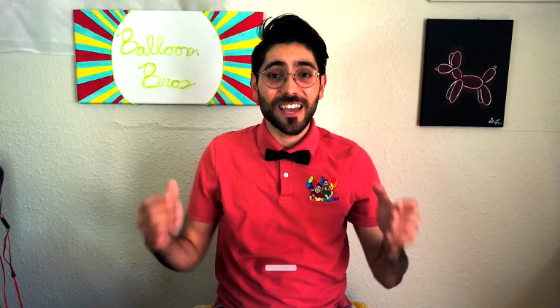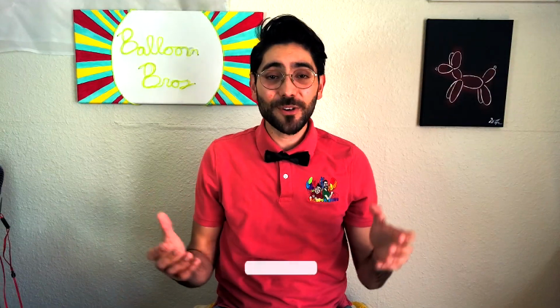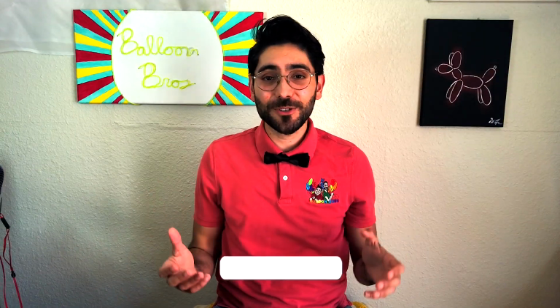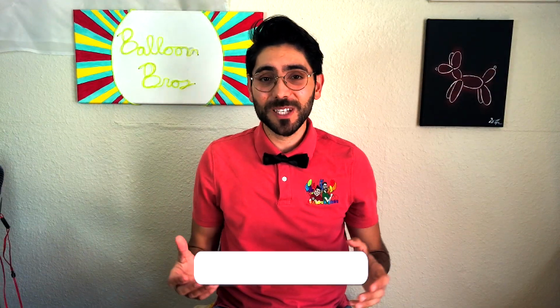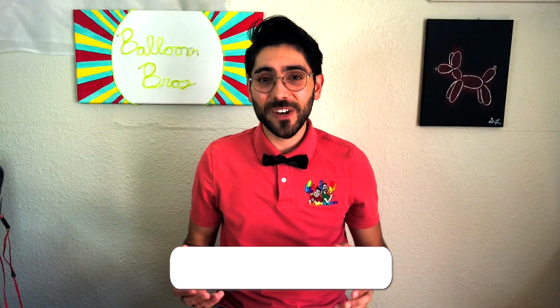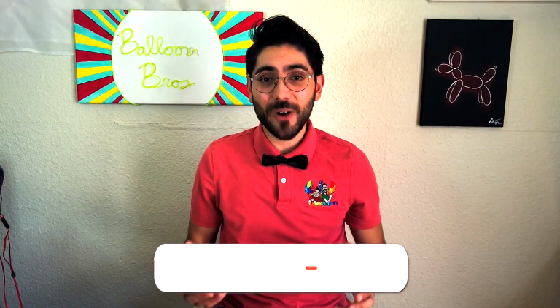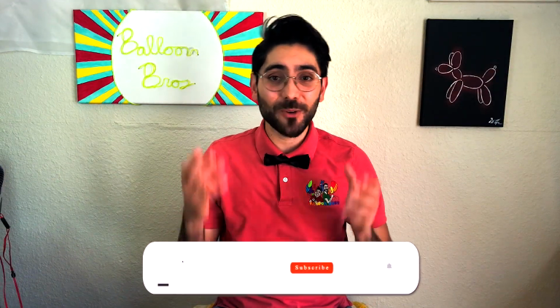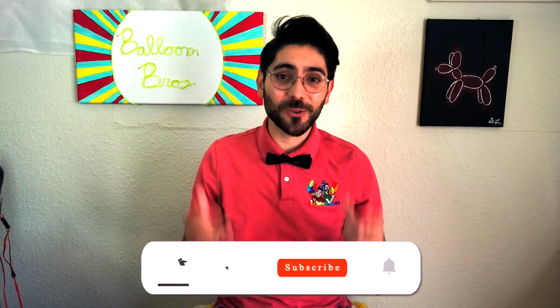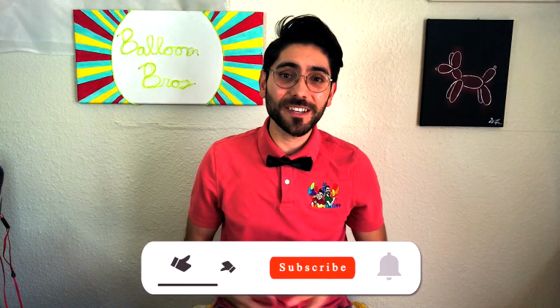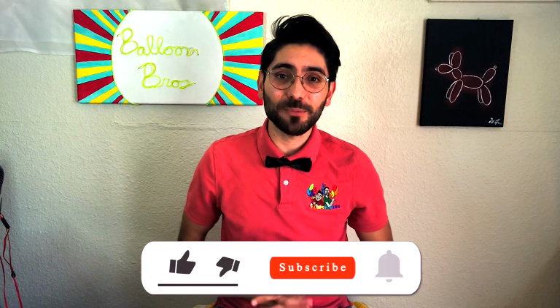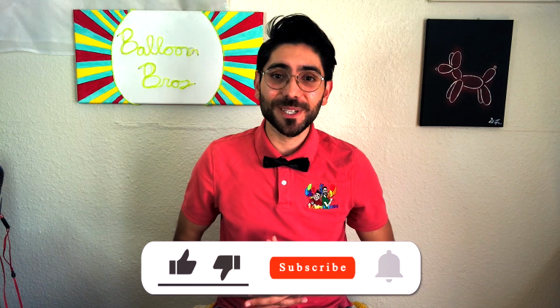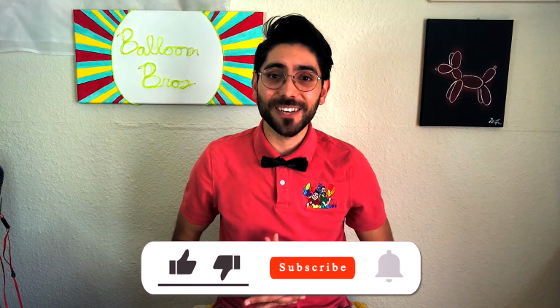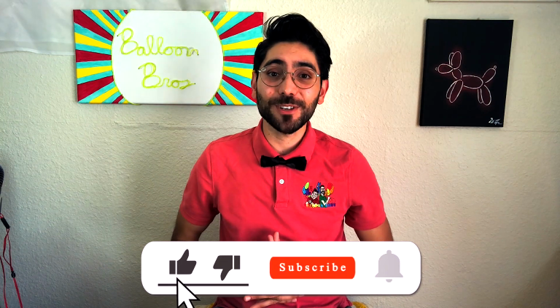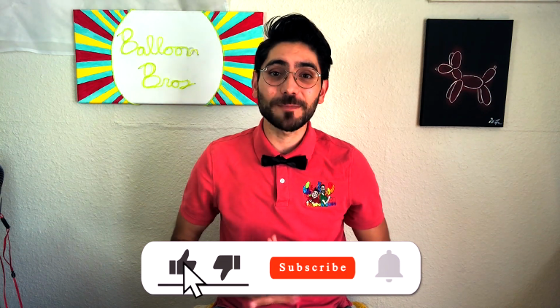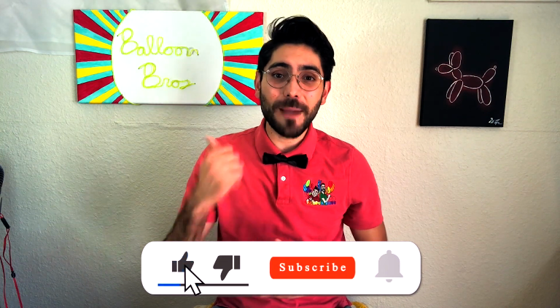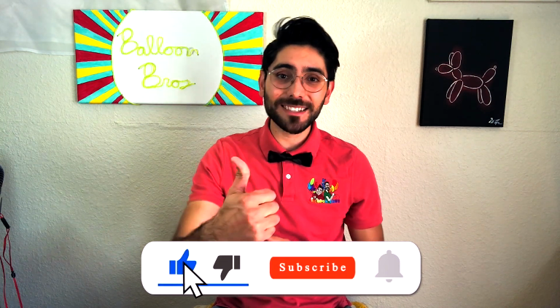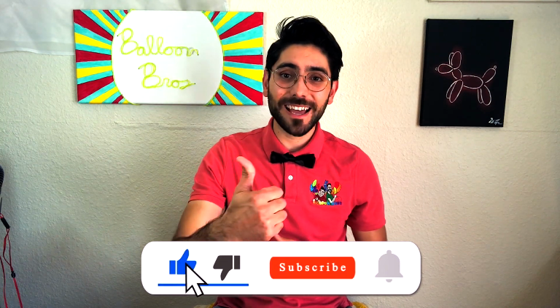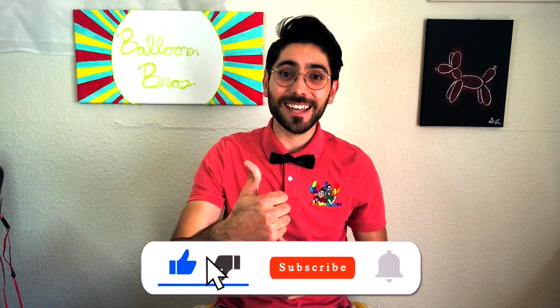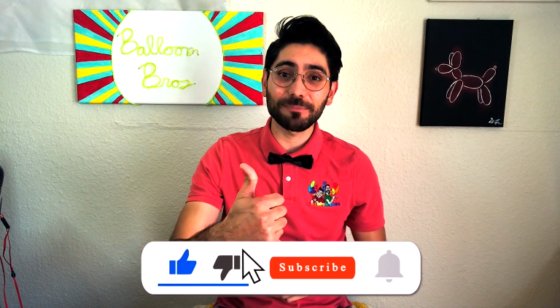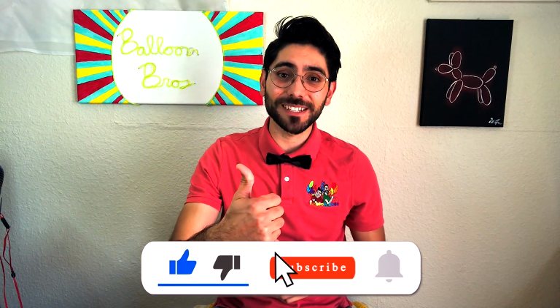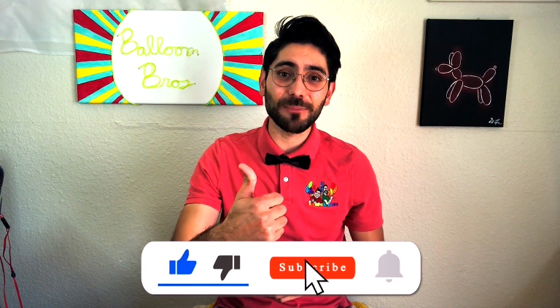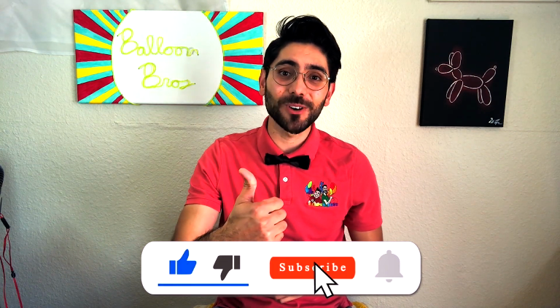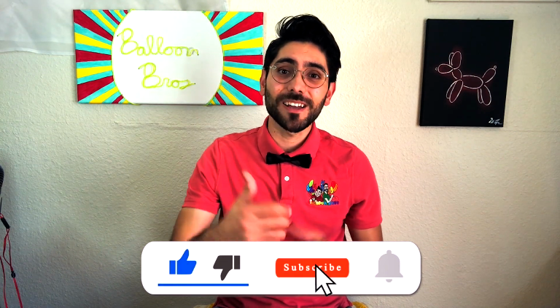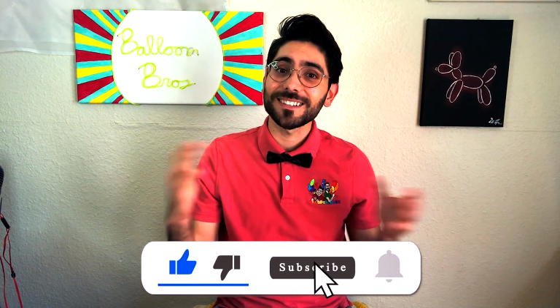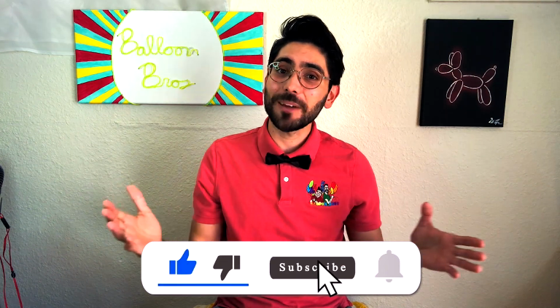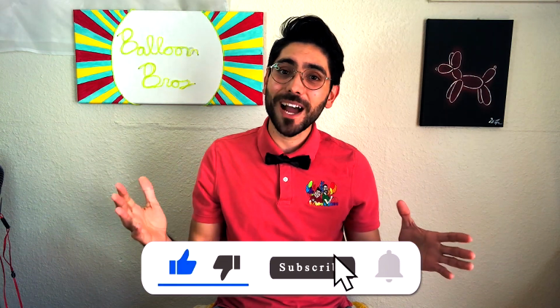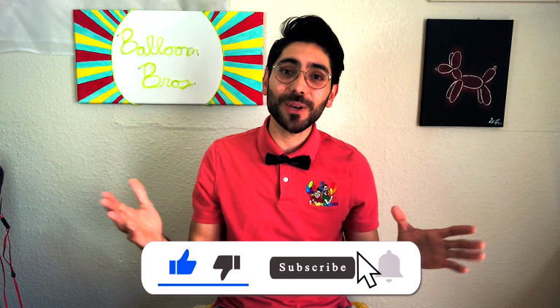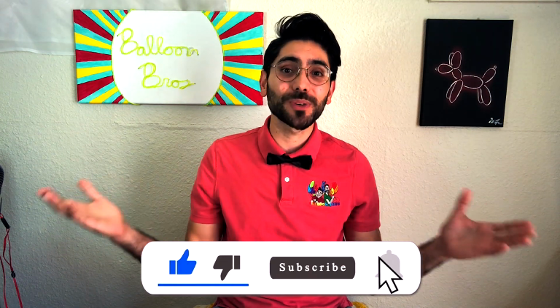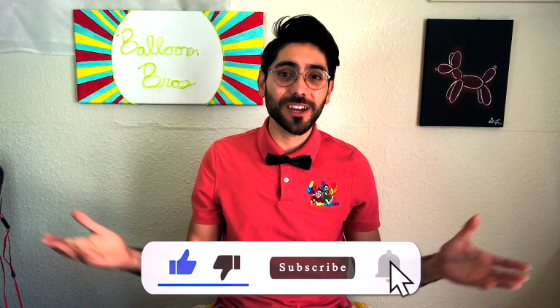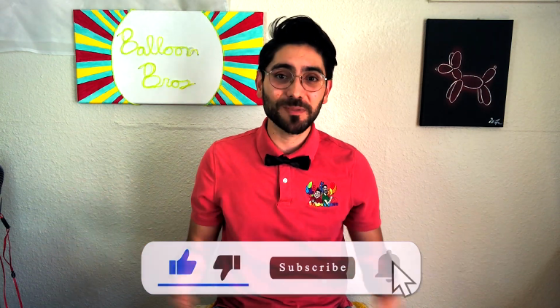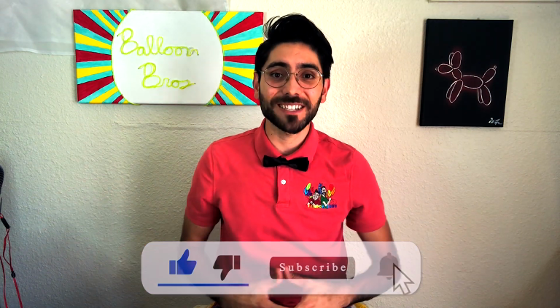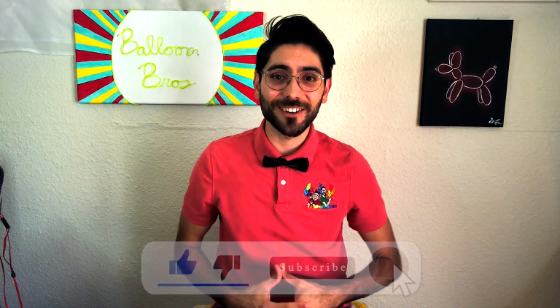If you're enjoying this video, I would greatly appreciate it if you could smash that like button down below — it really helps my channel.